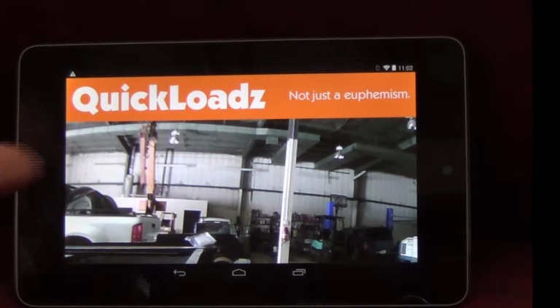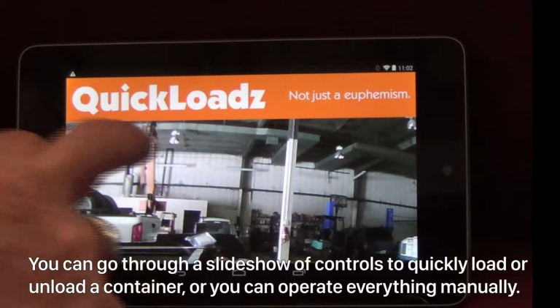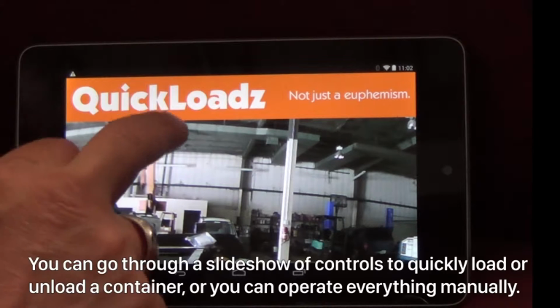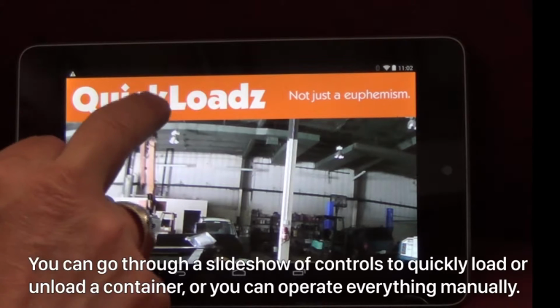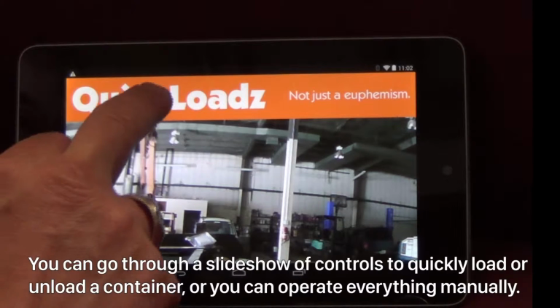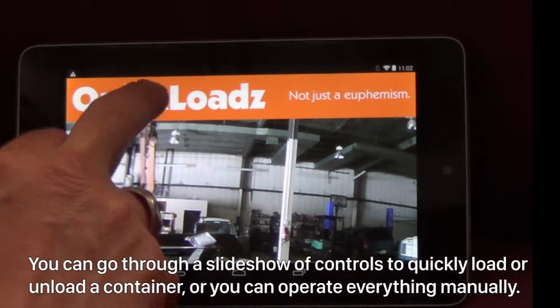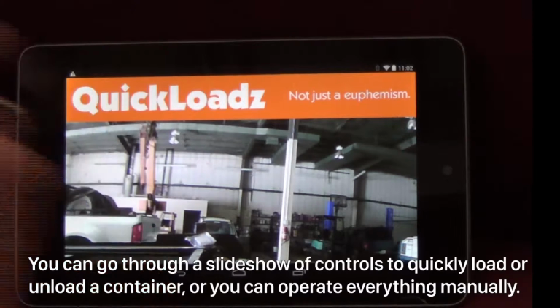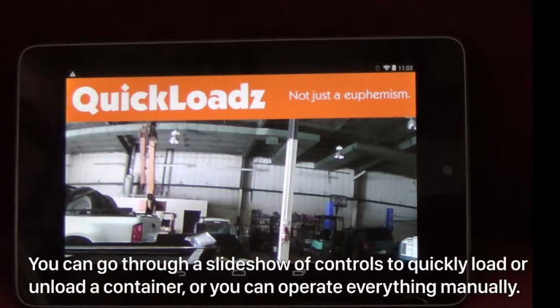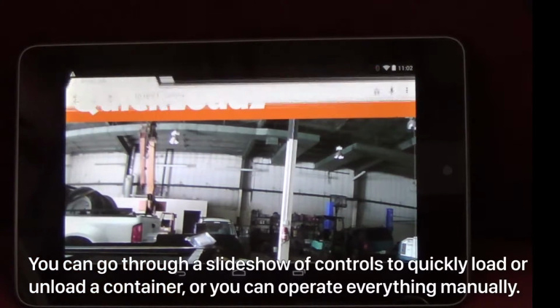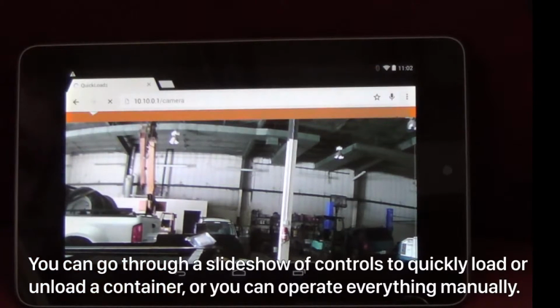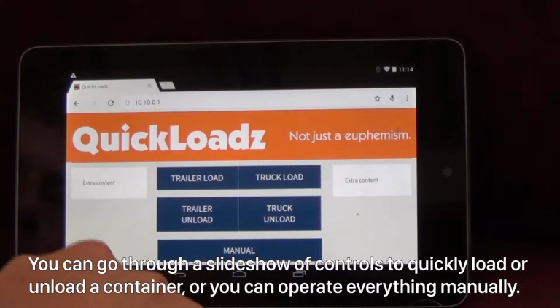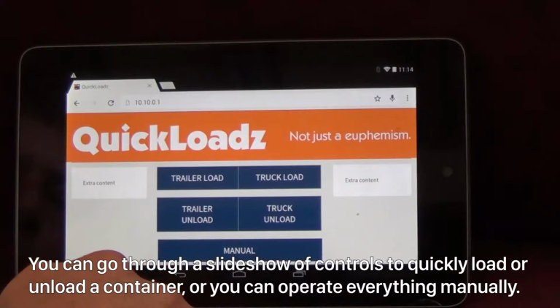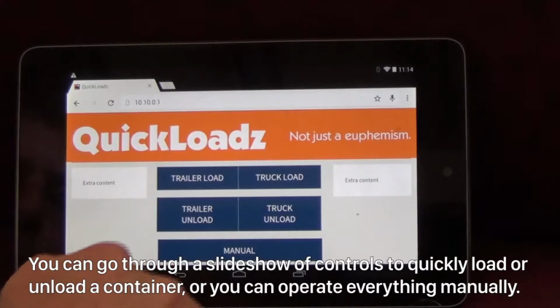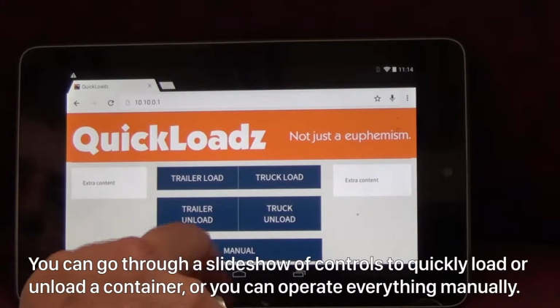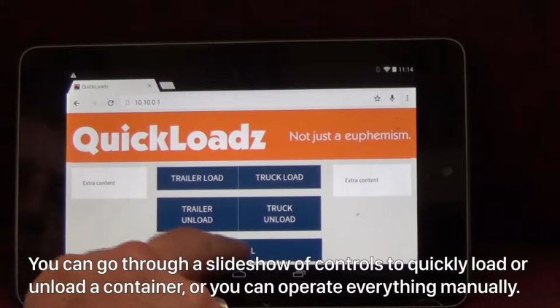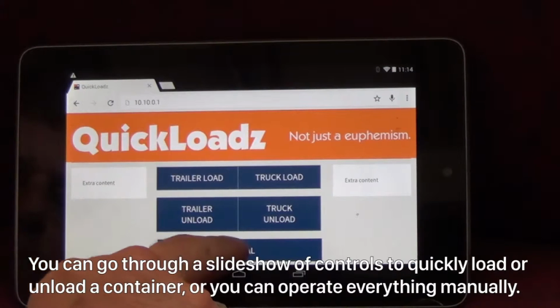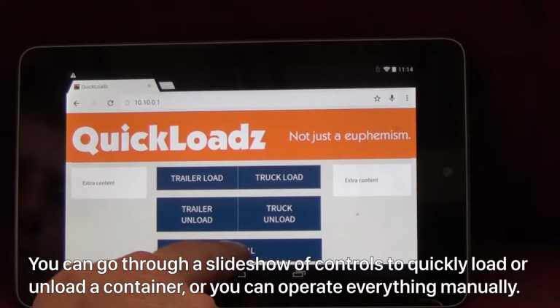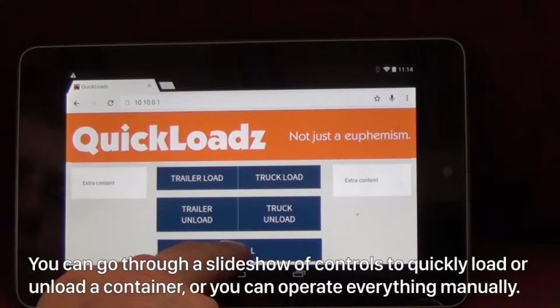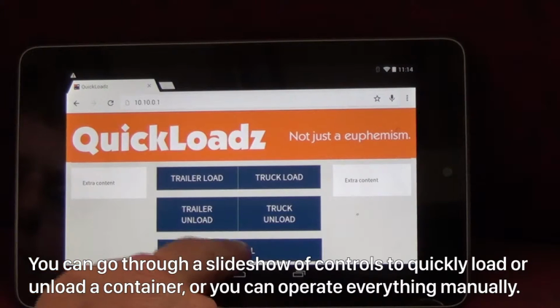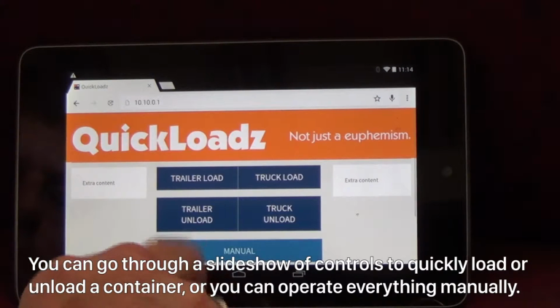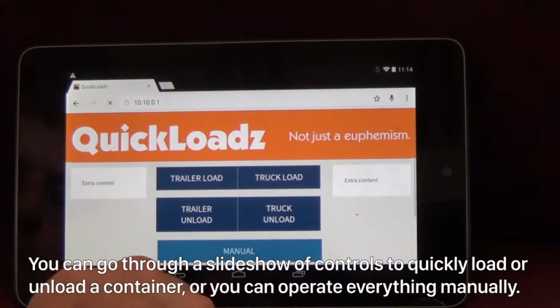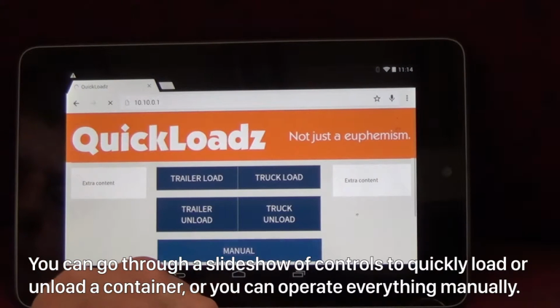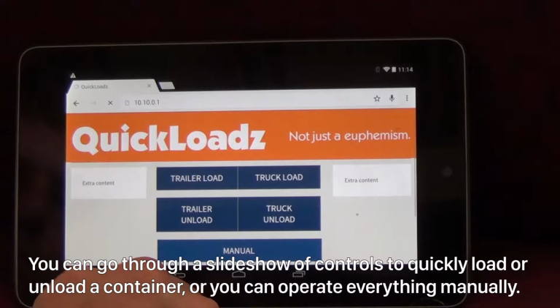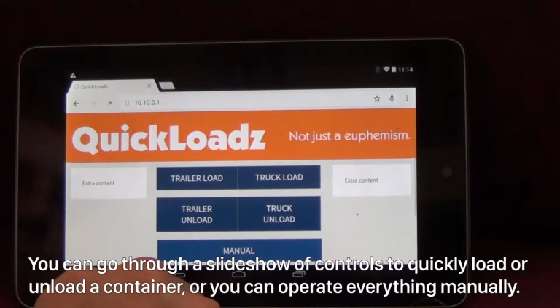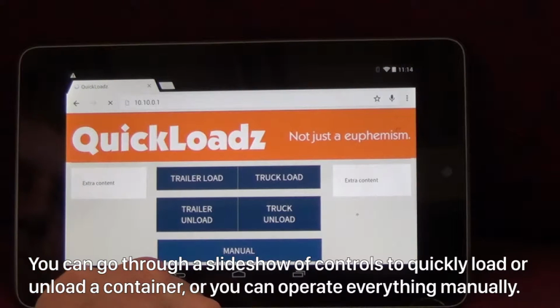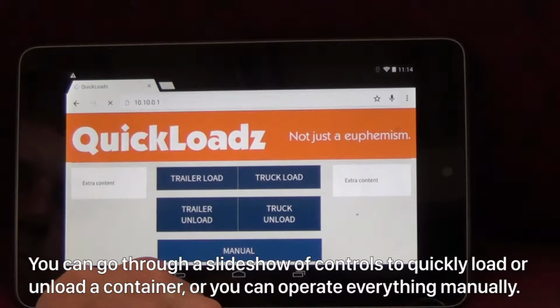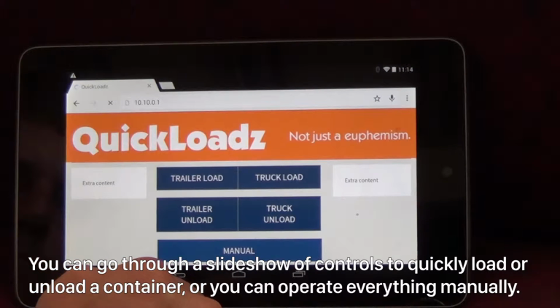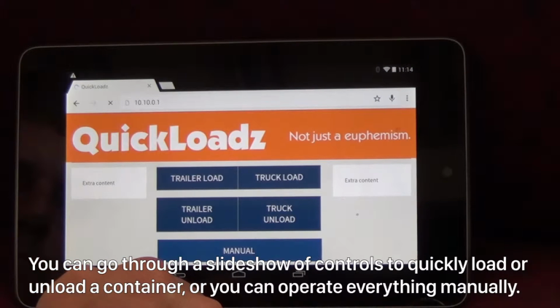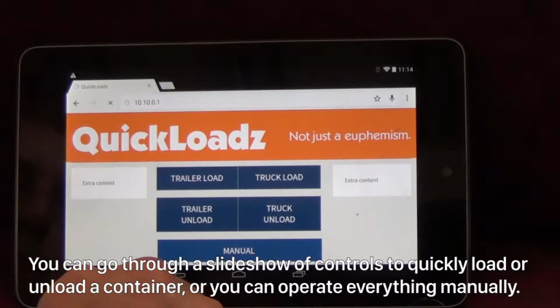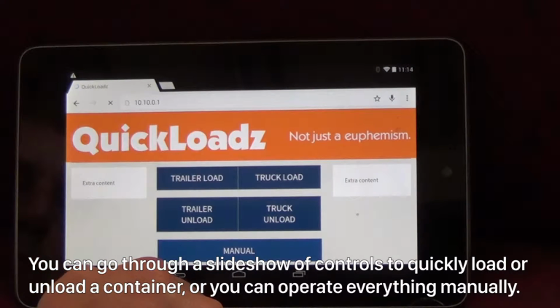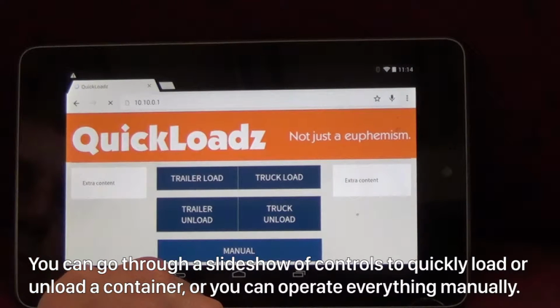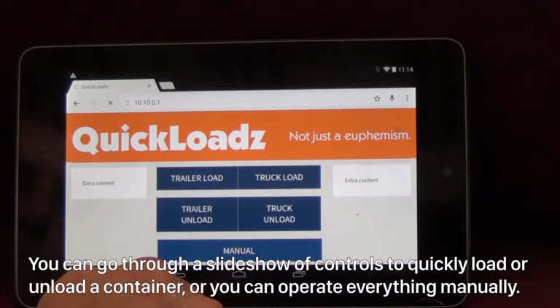You can go through a slideshow of controls to quickly load or unload a container, or you can operate everything manually.